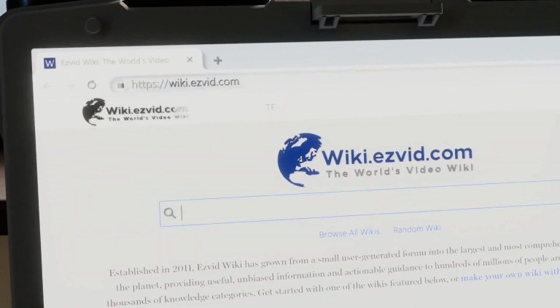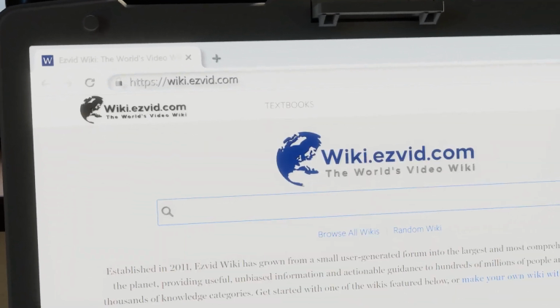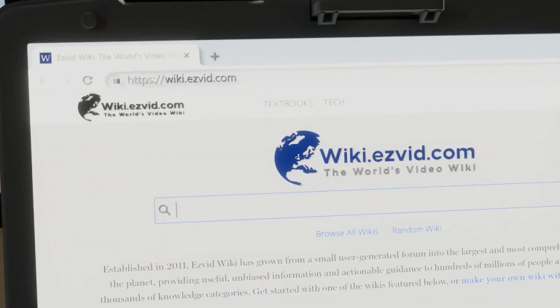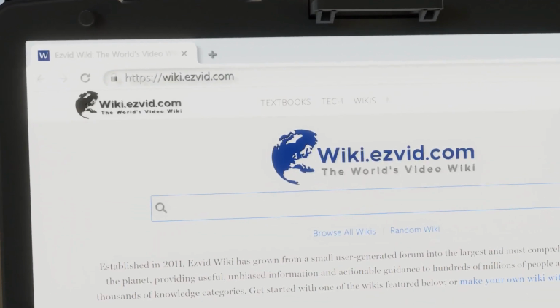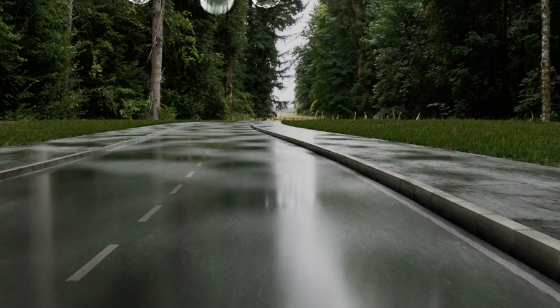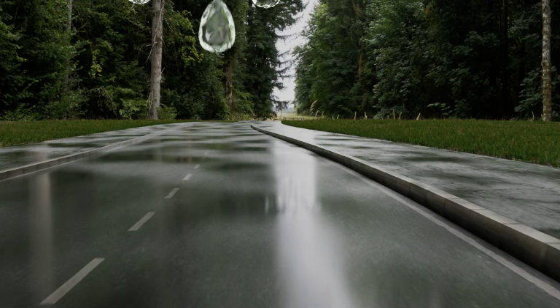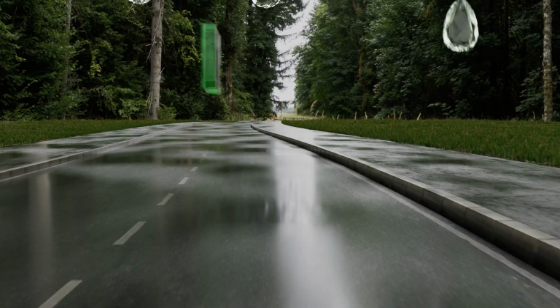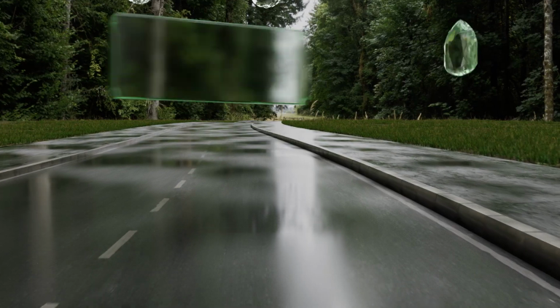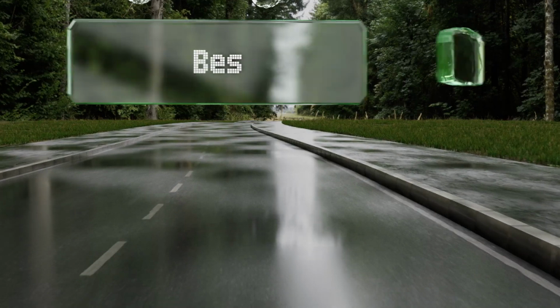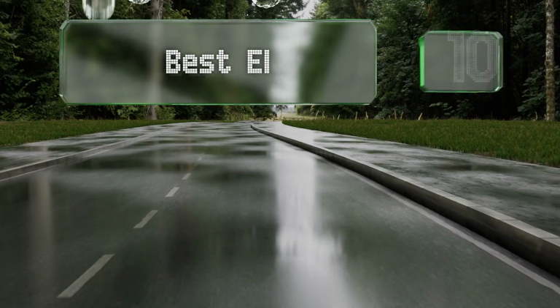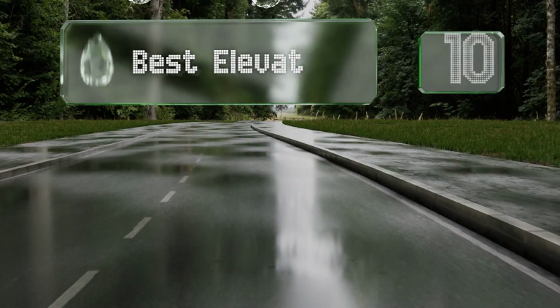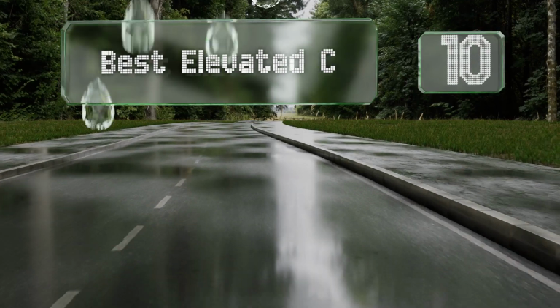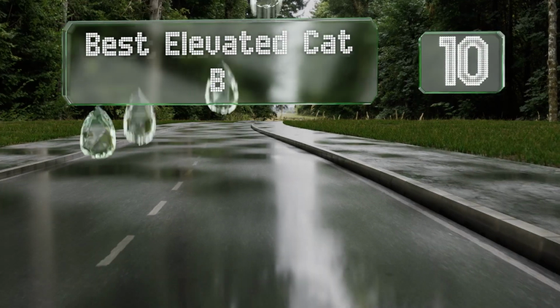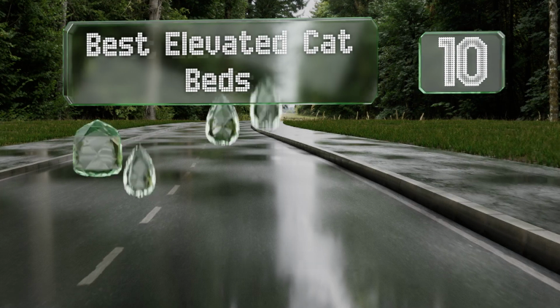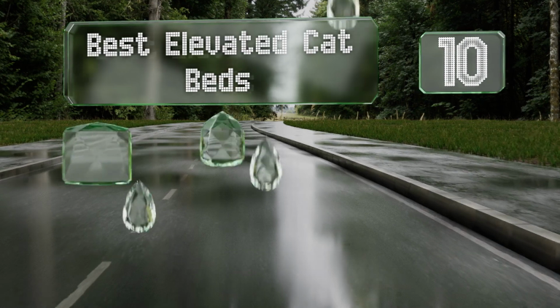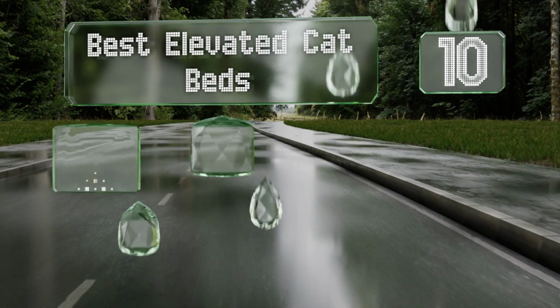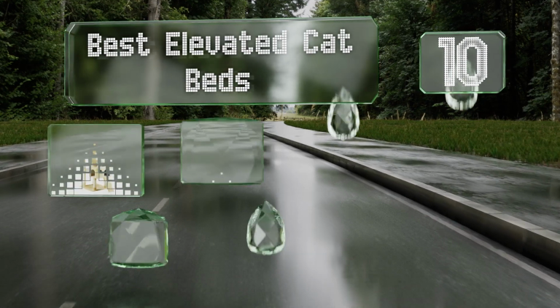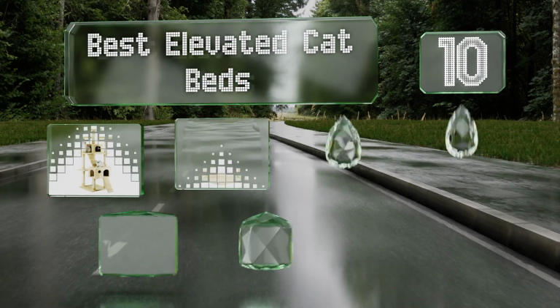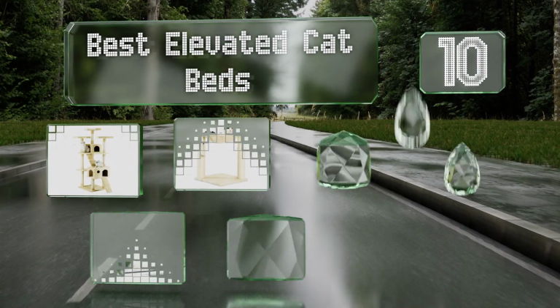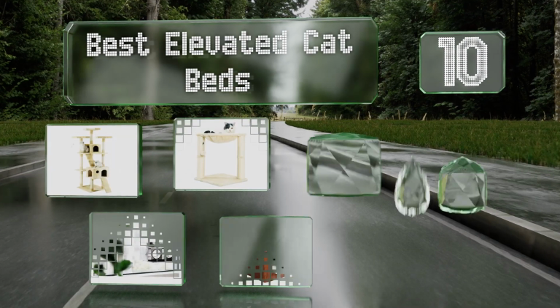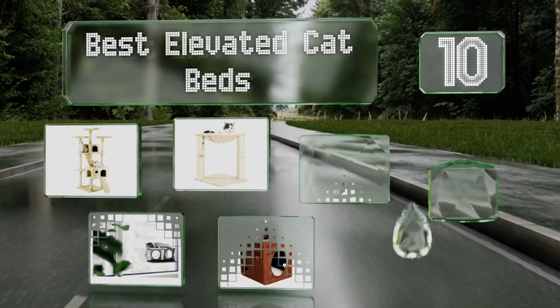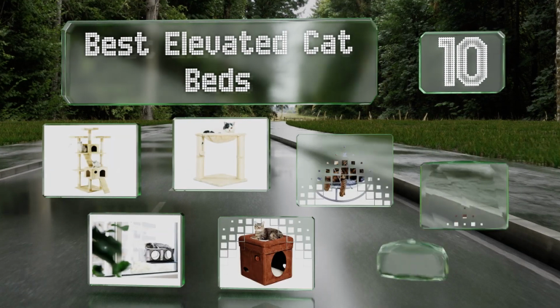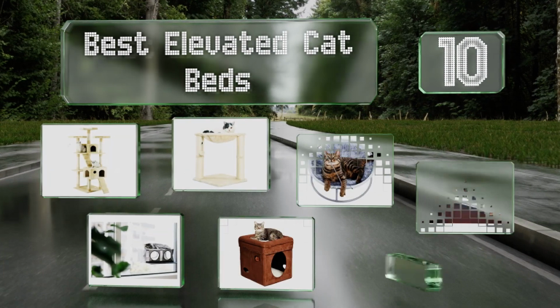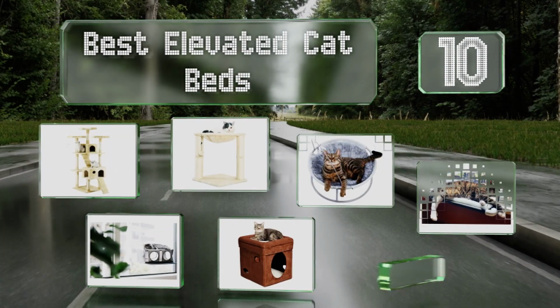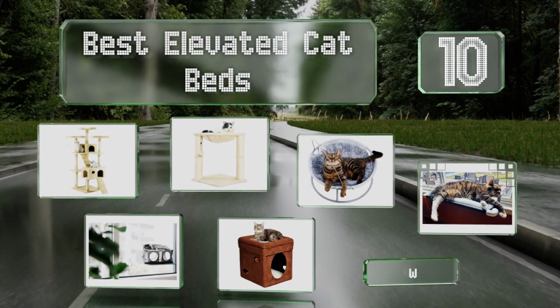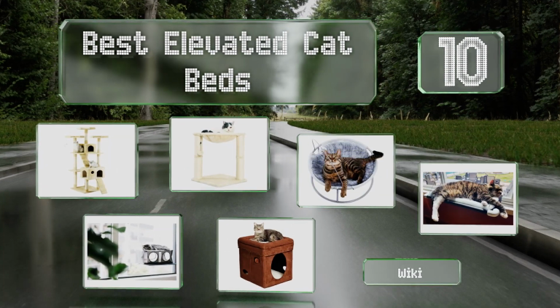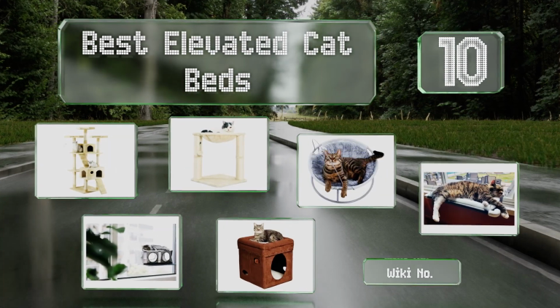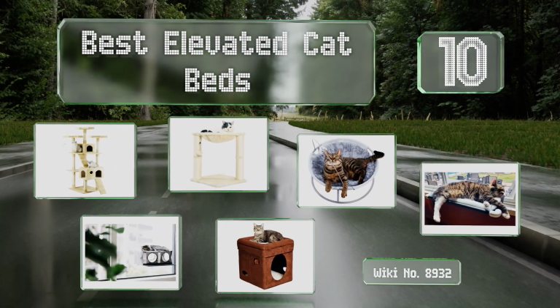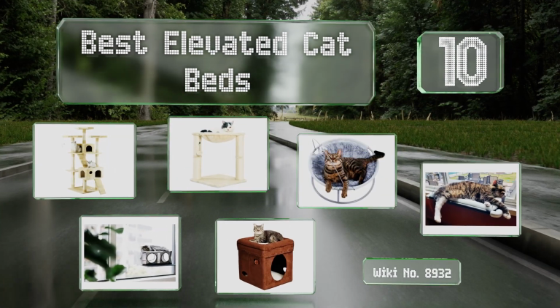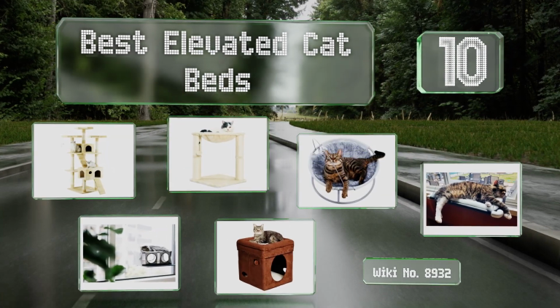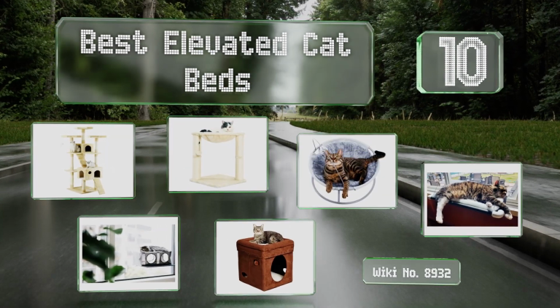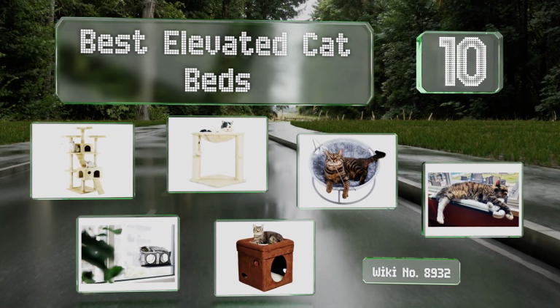EasyVid presents the 10 best elevated cat beds. Let's get started with the list.